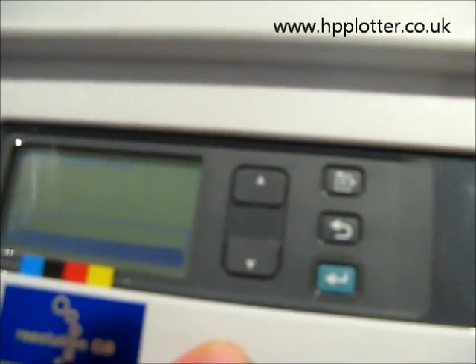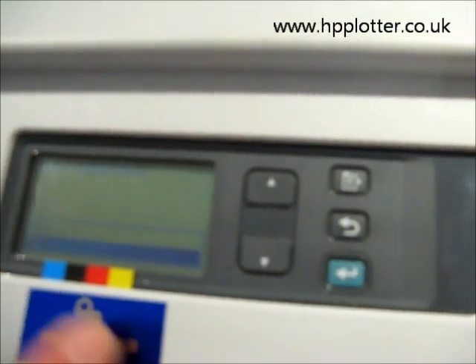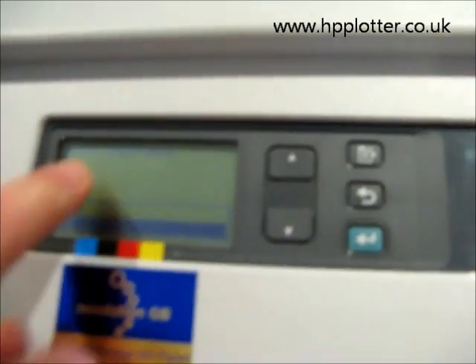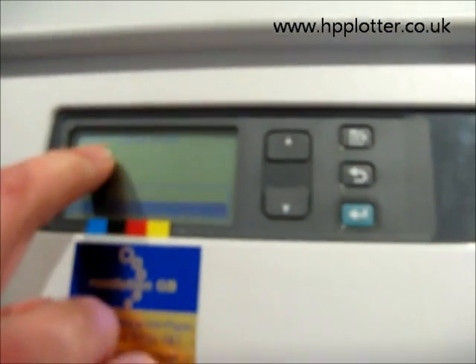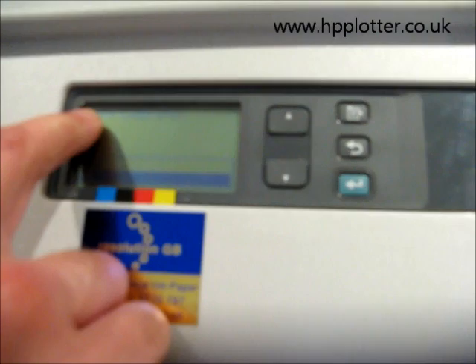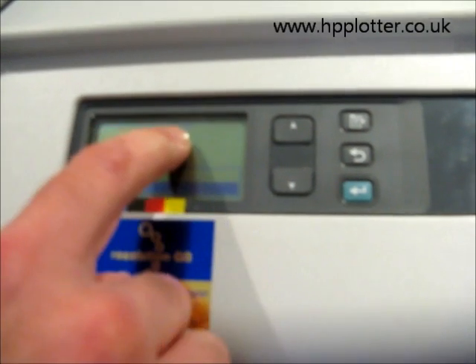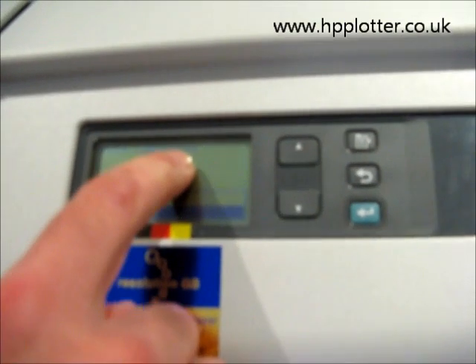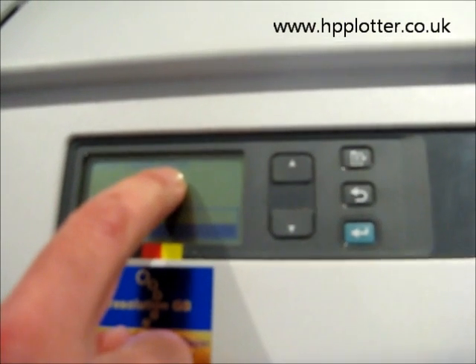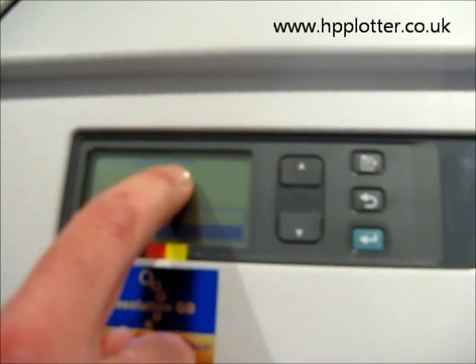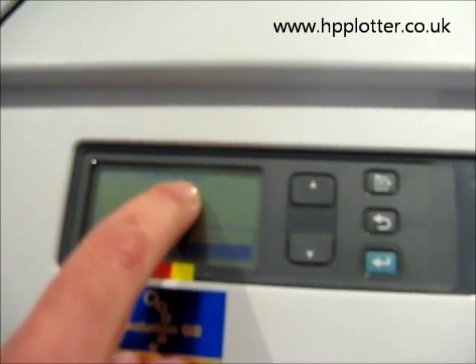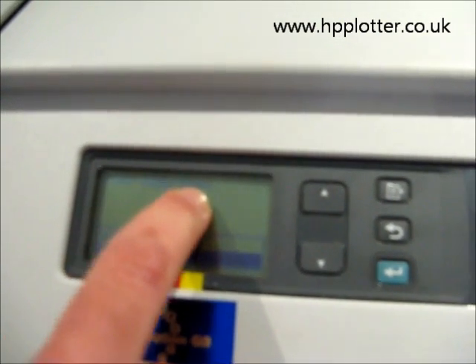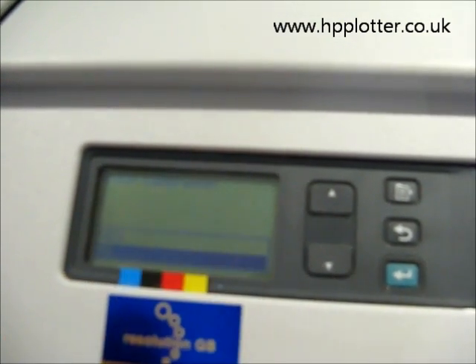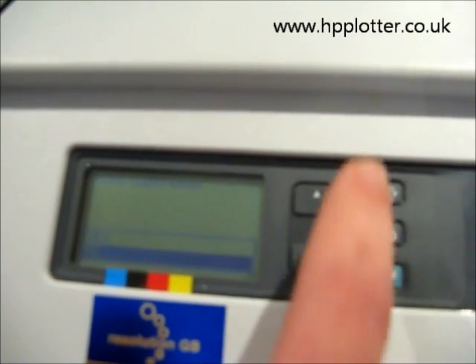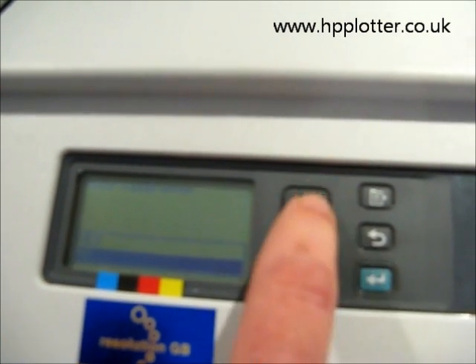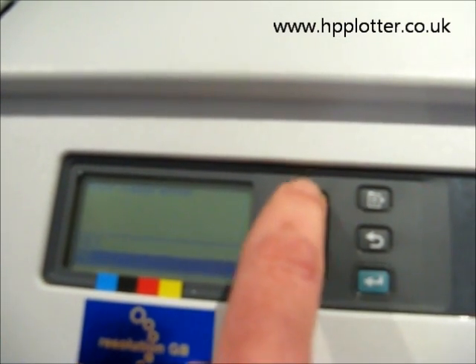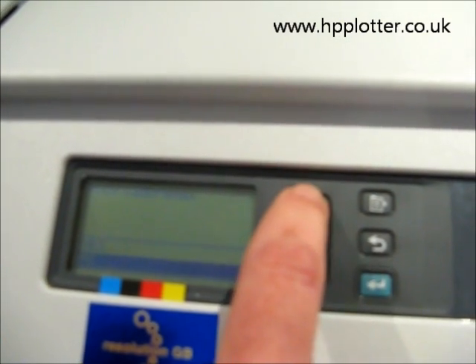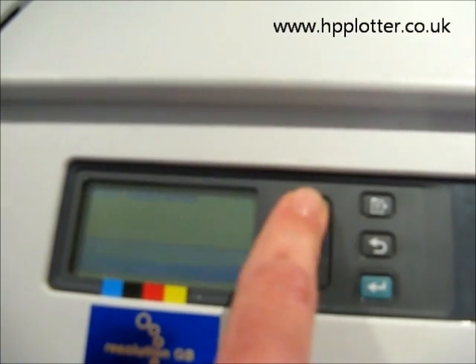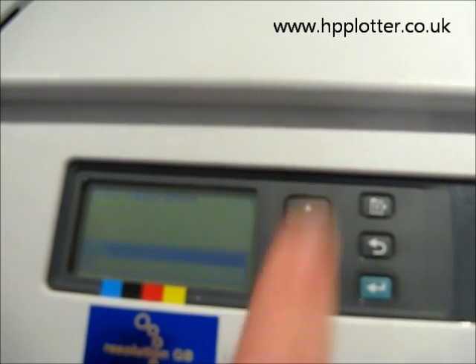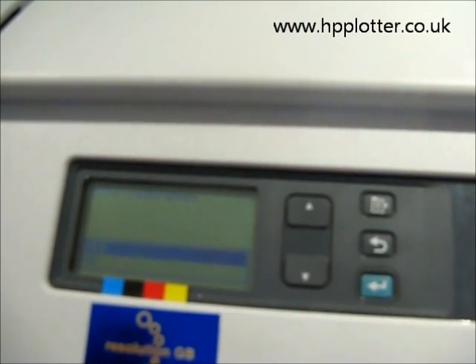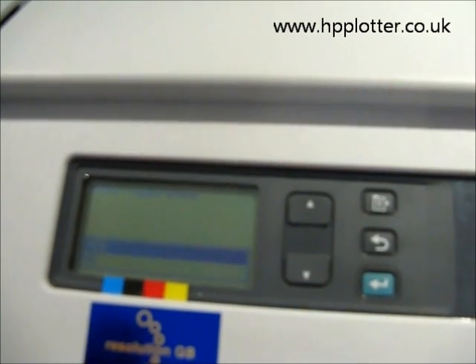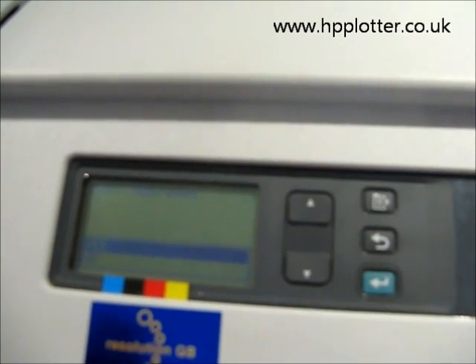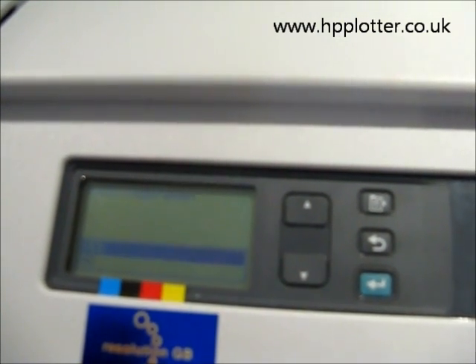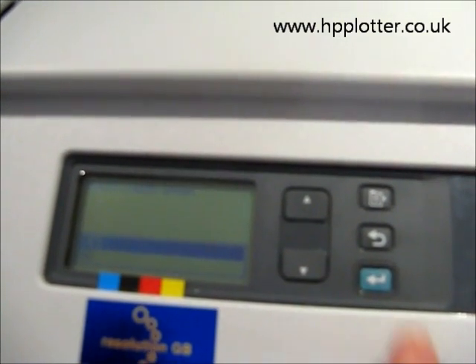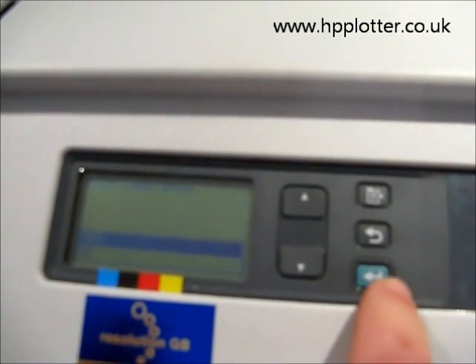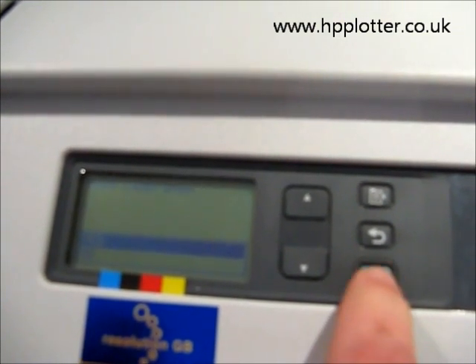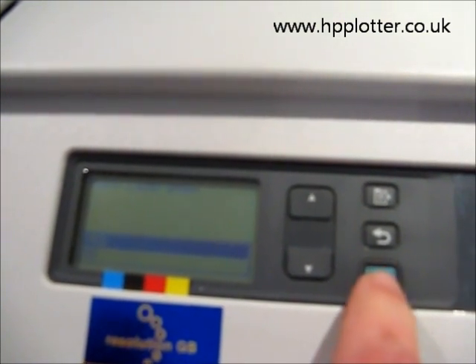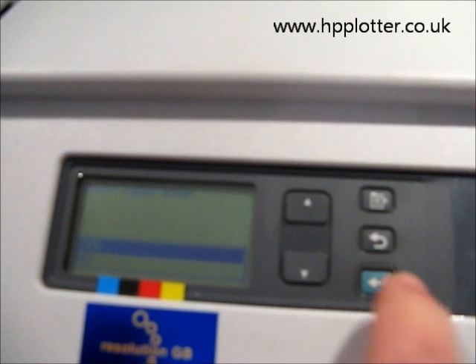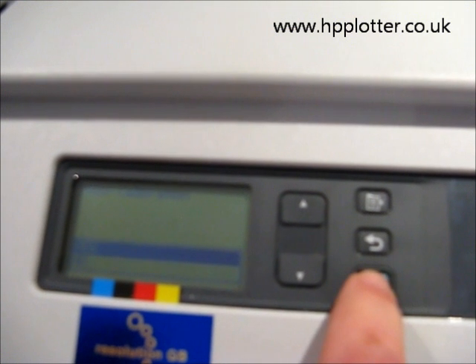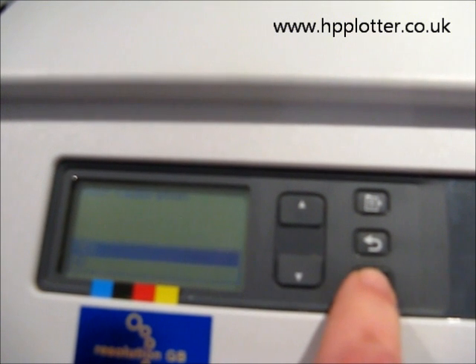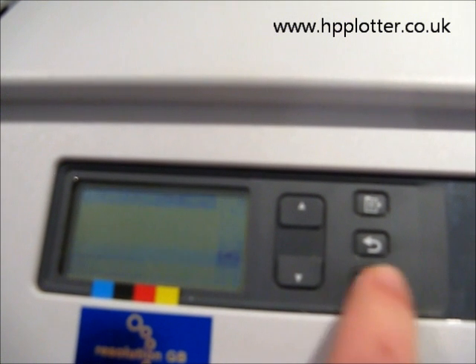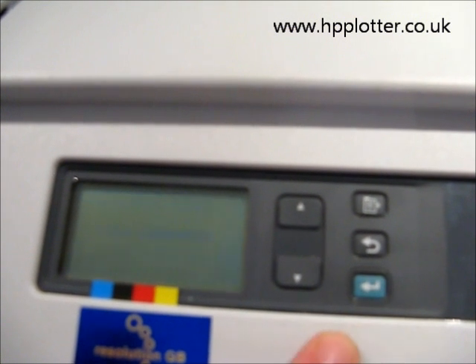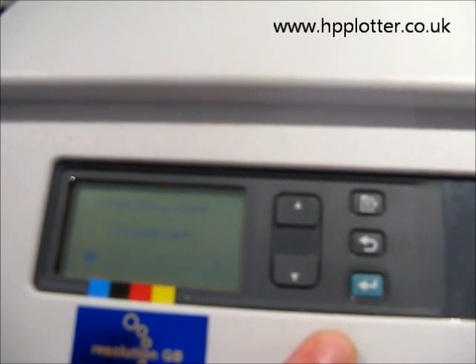It now prompts us: do we want to run a colour calibration? We will do, just to show you what it does. Highlight yes and press Enter.